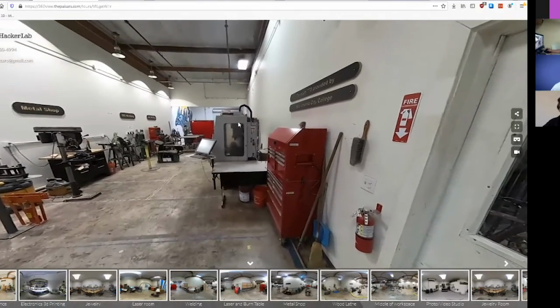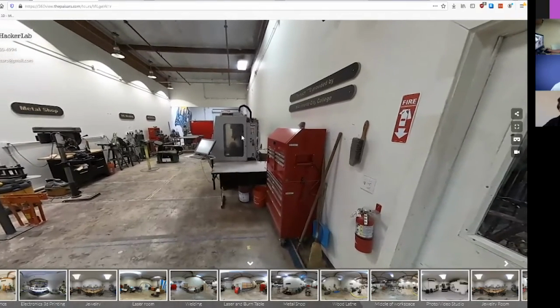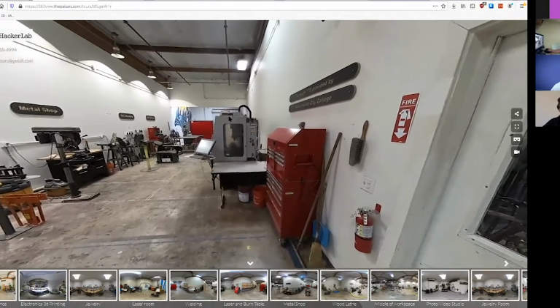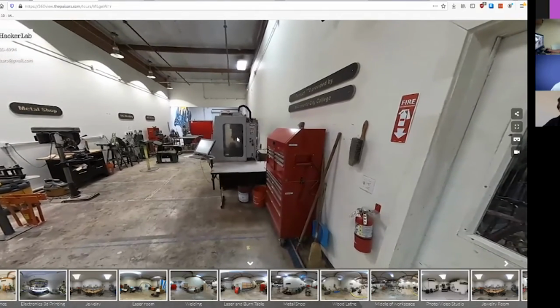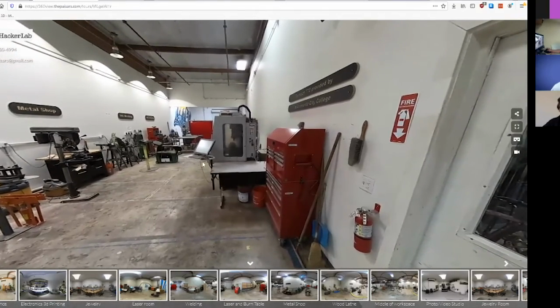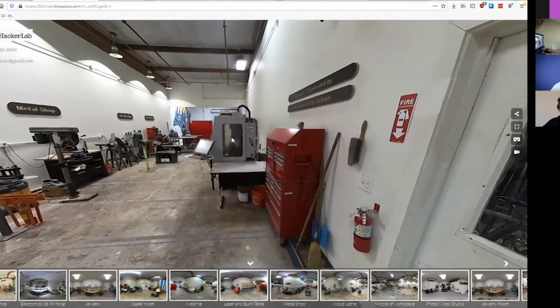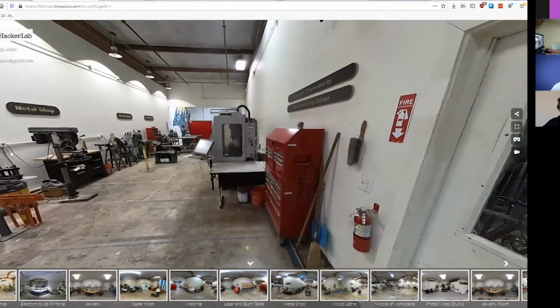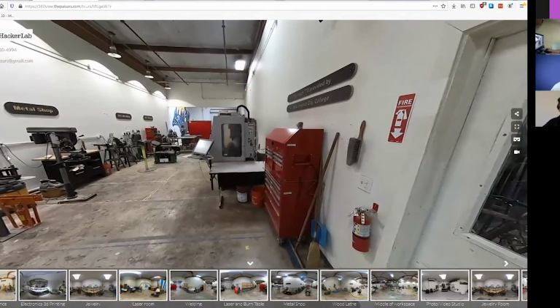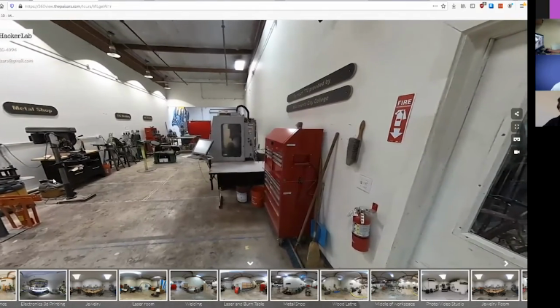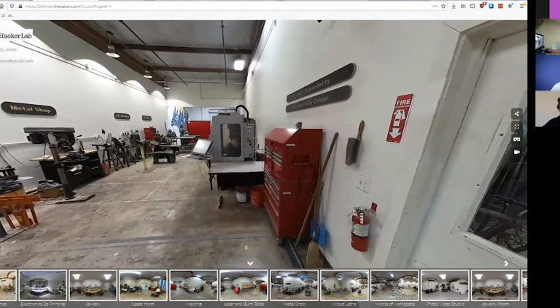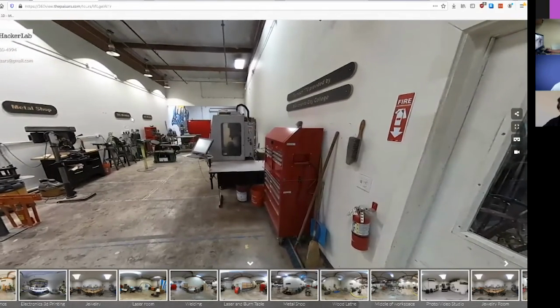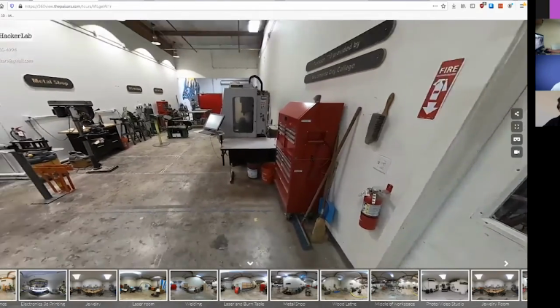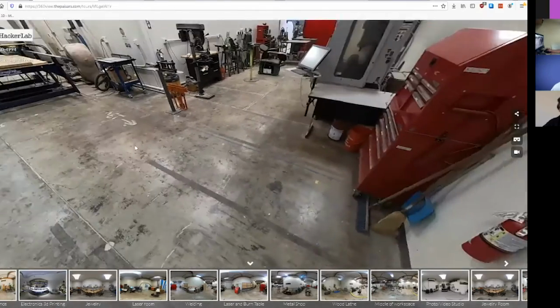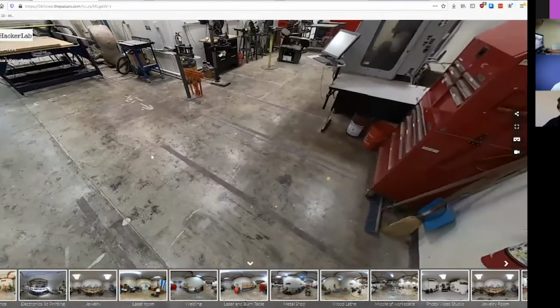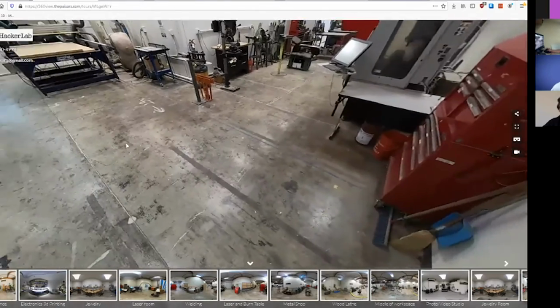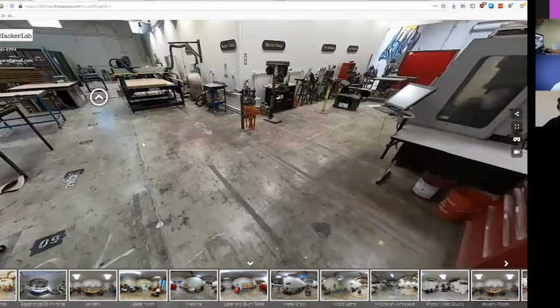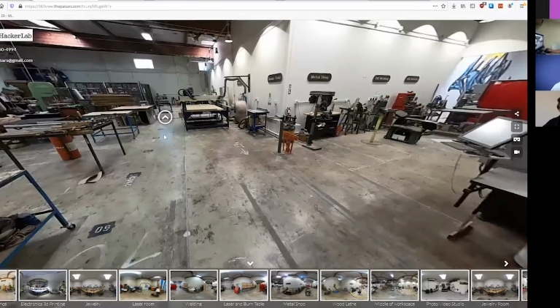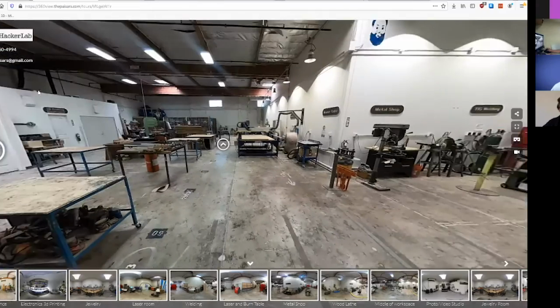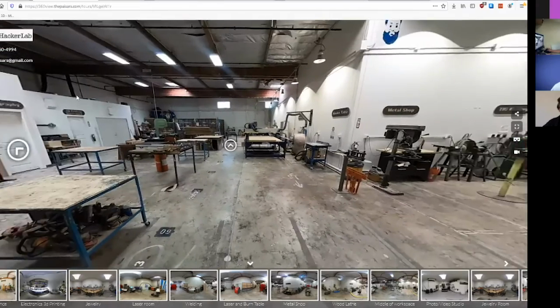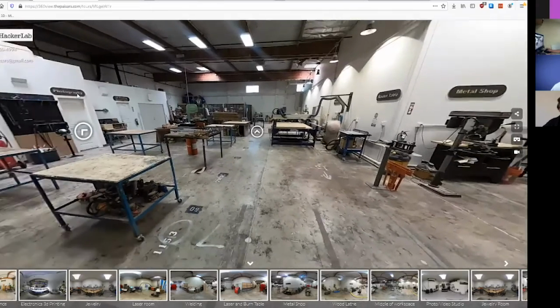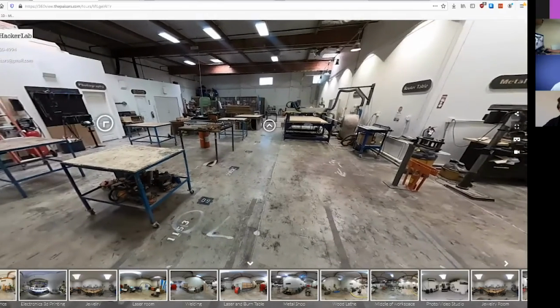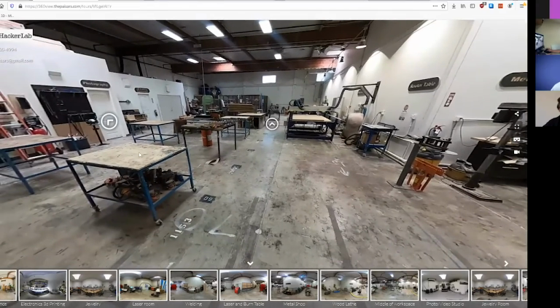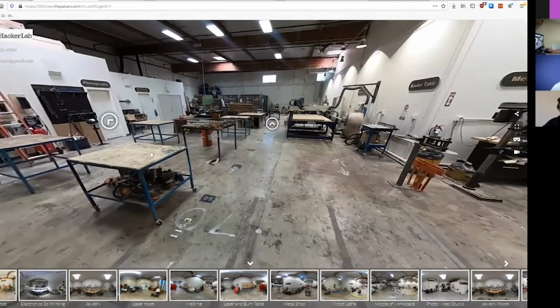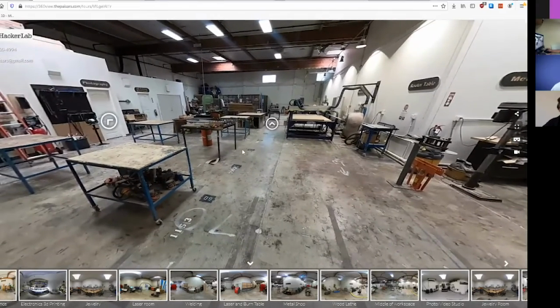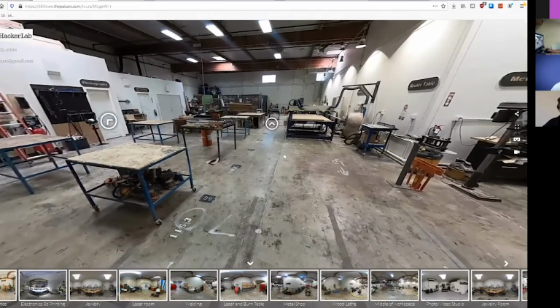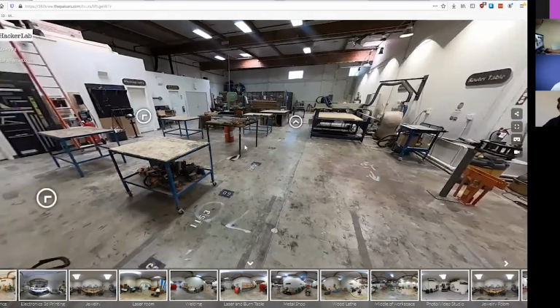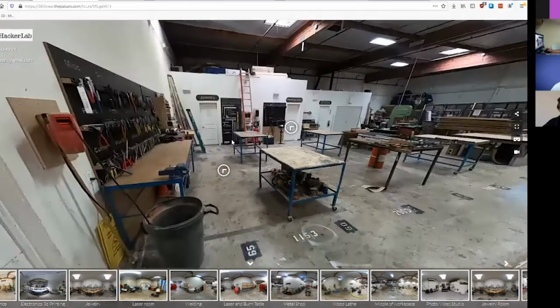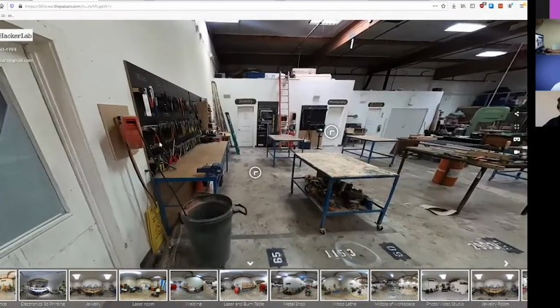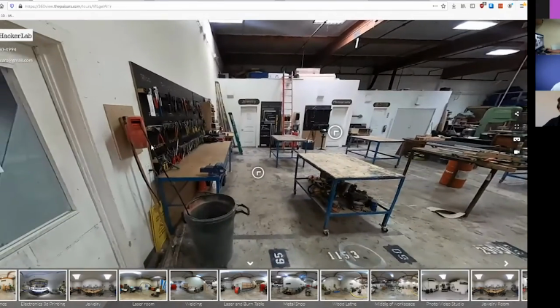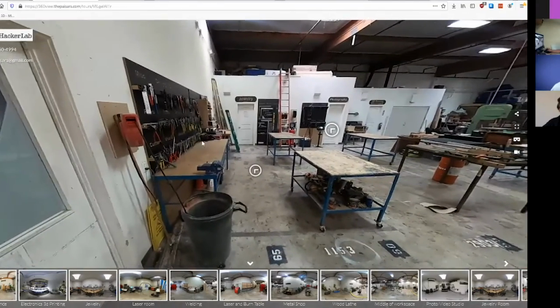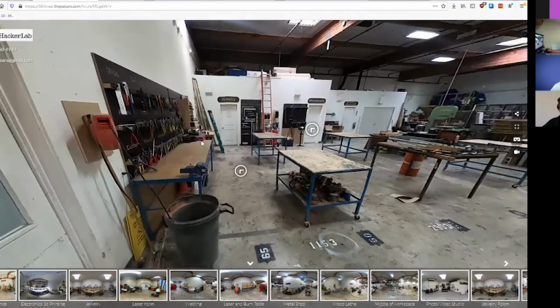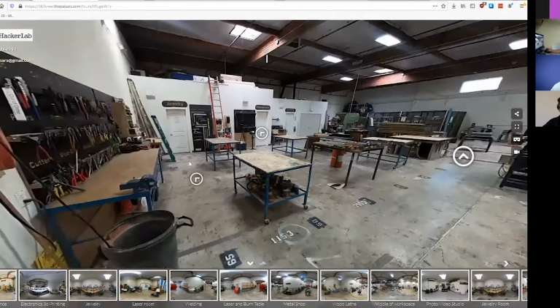There's also a CNC router here, so we can do milling and lots of prototyping and cool stuff.